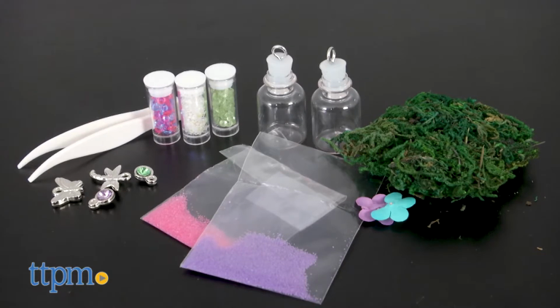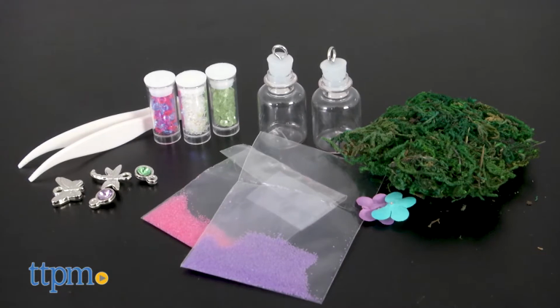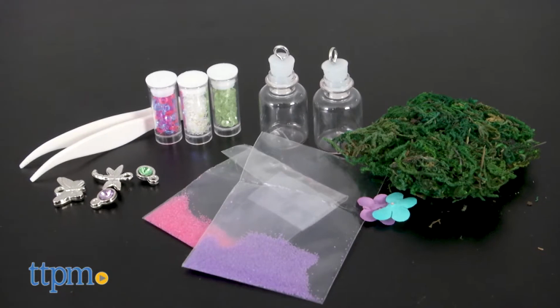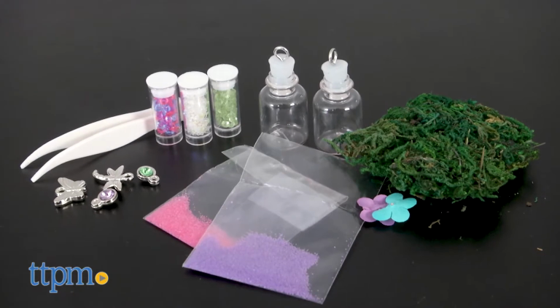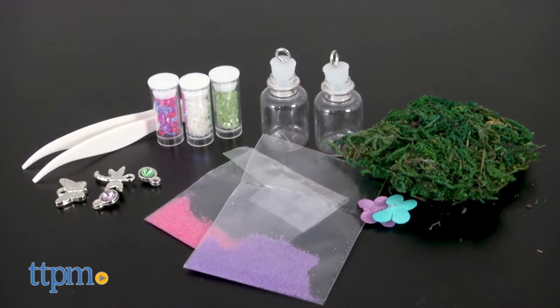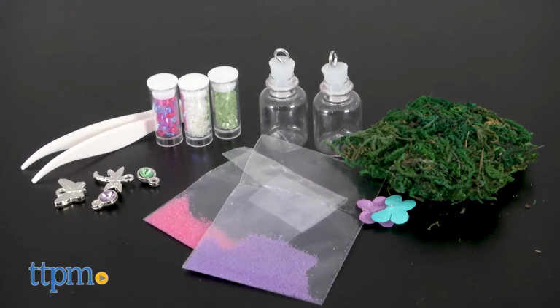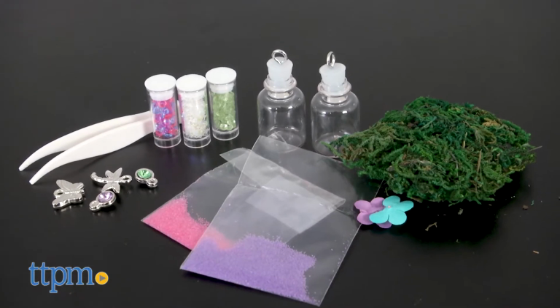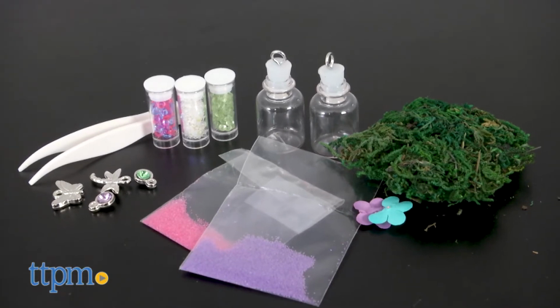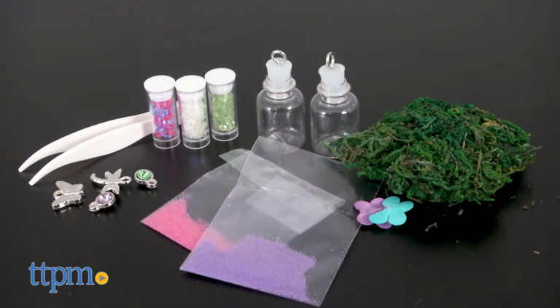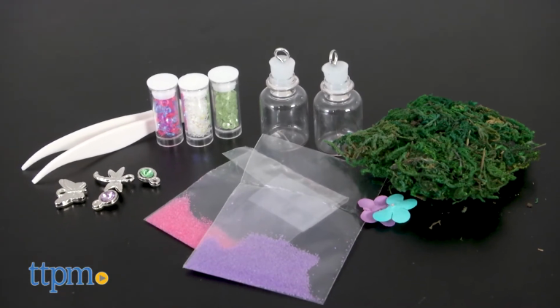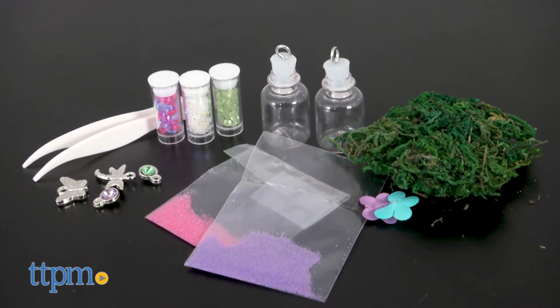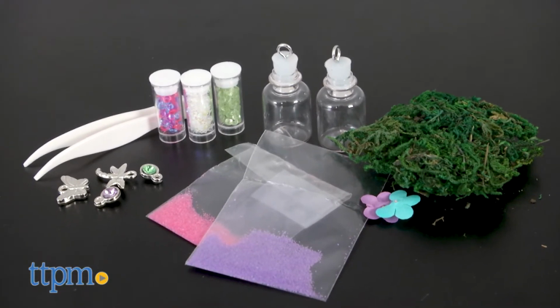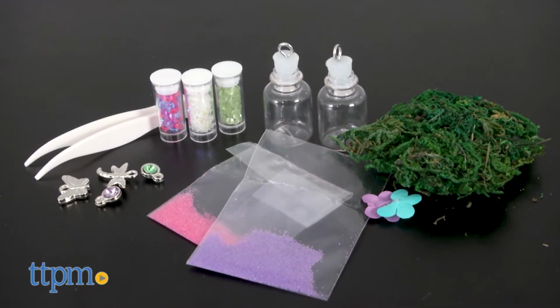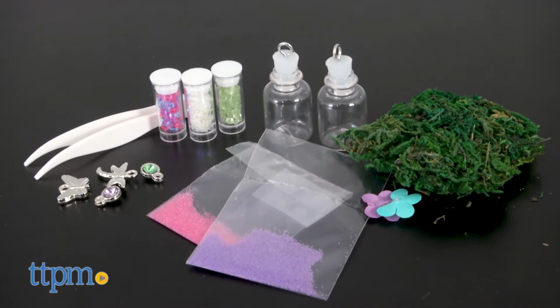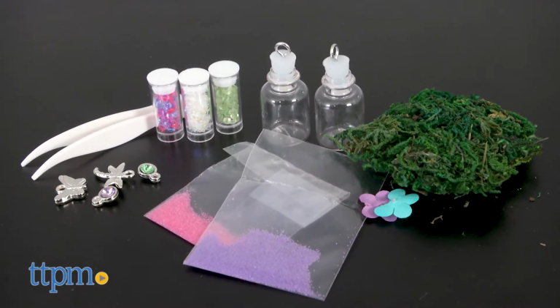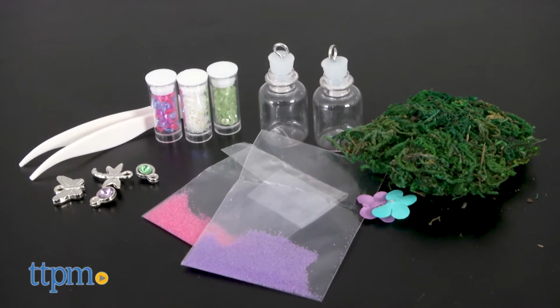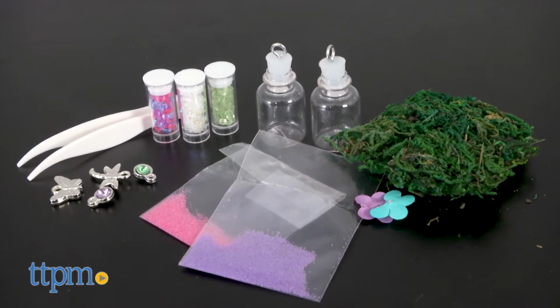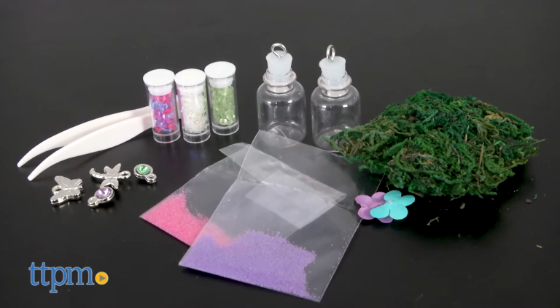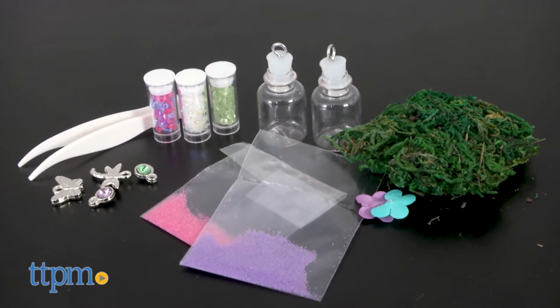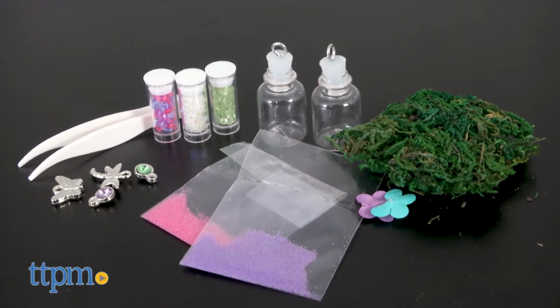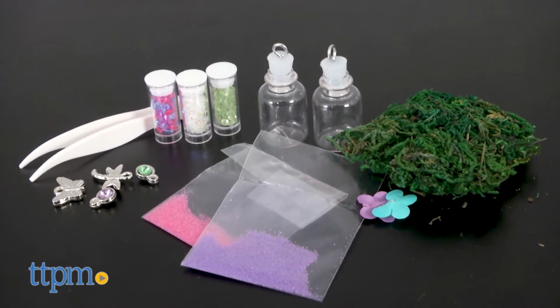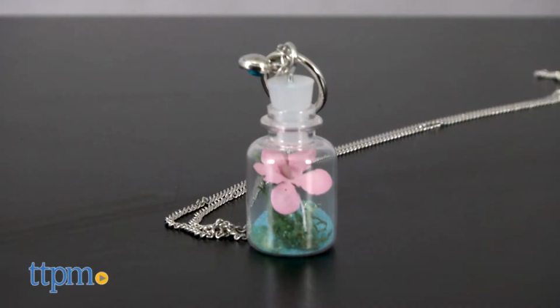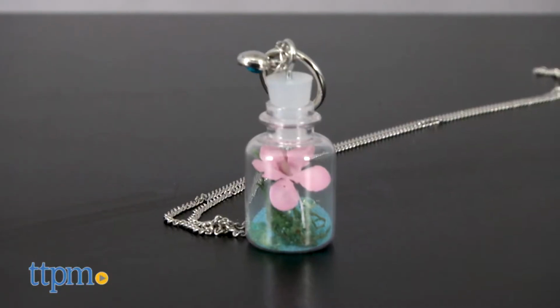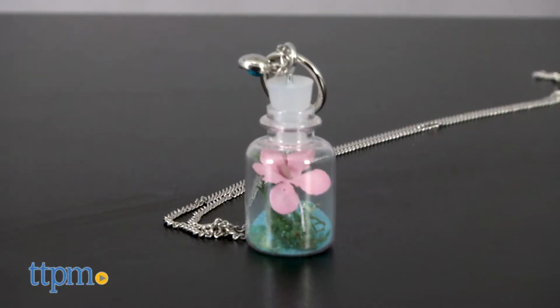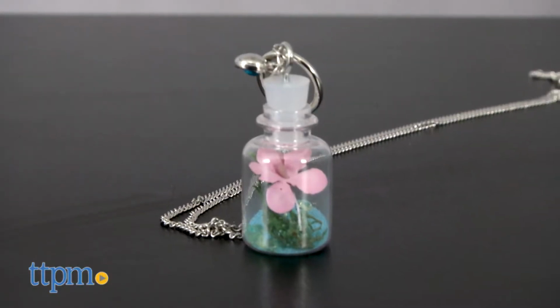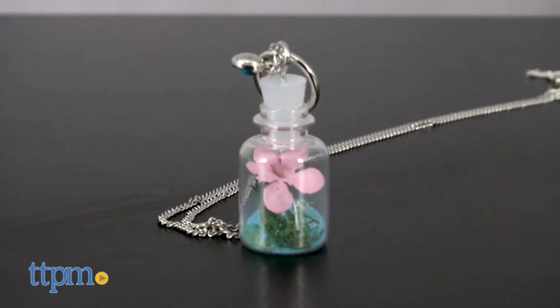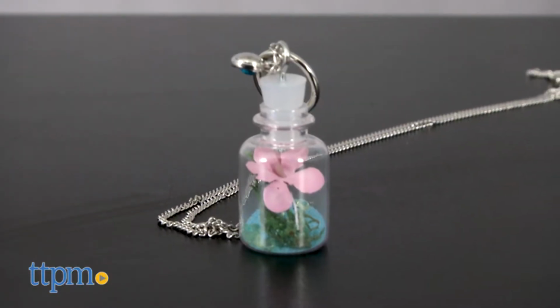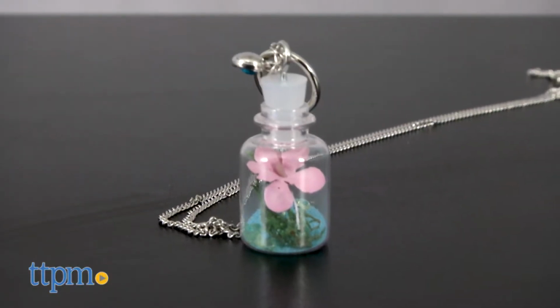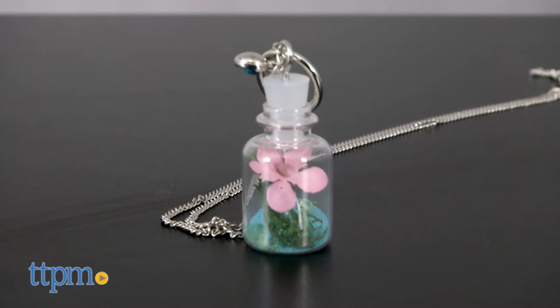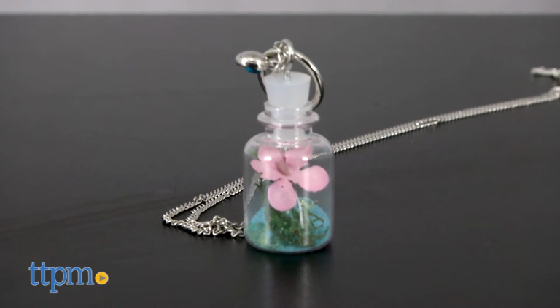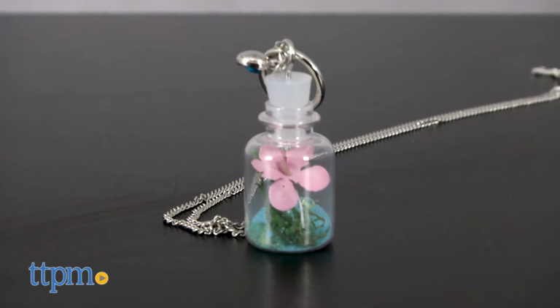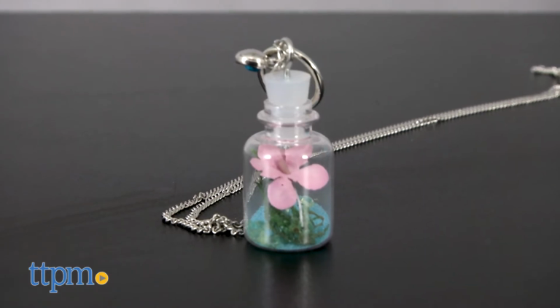This comes with everything you need to make three fairy world pendants. You'll probably also need pliers.